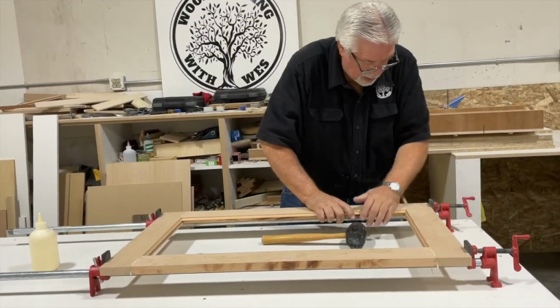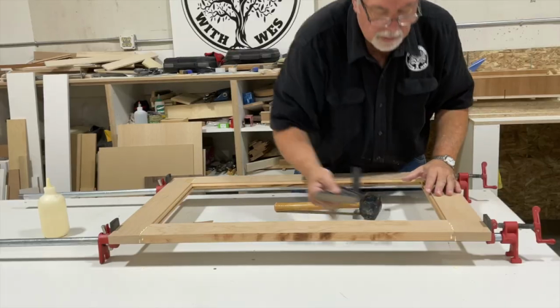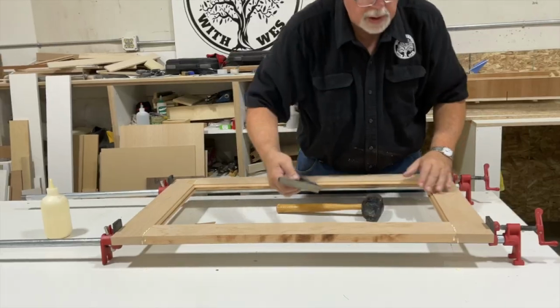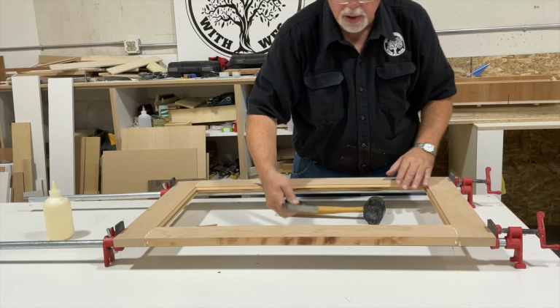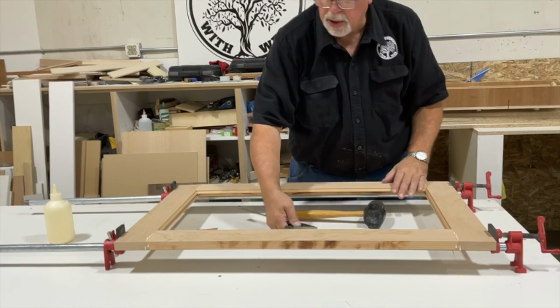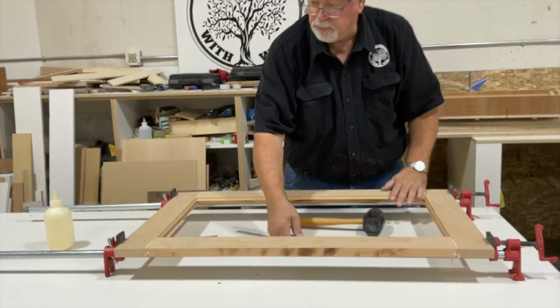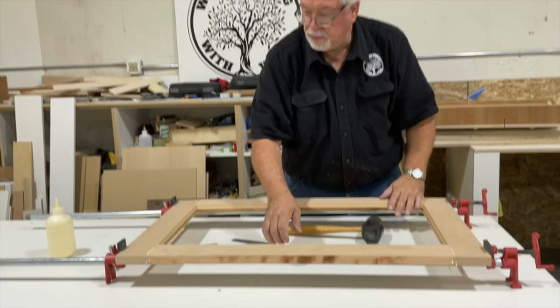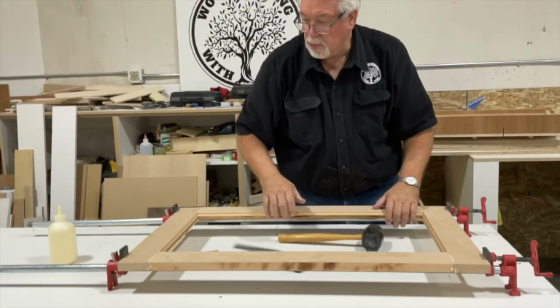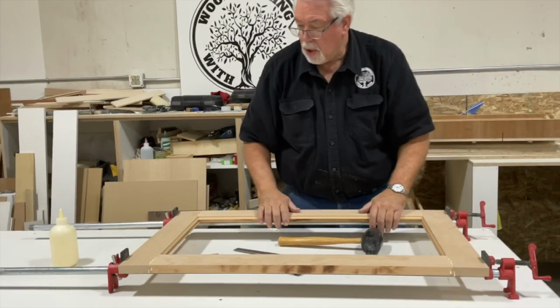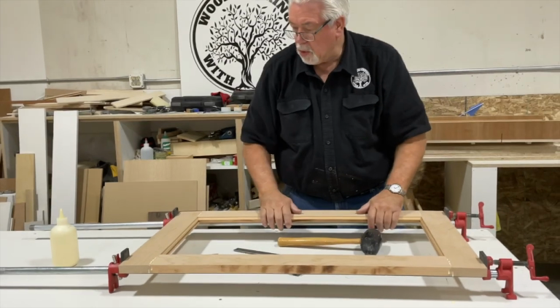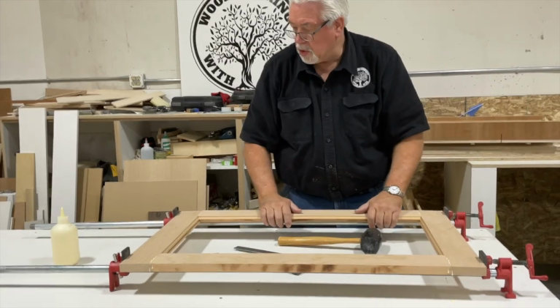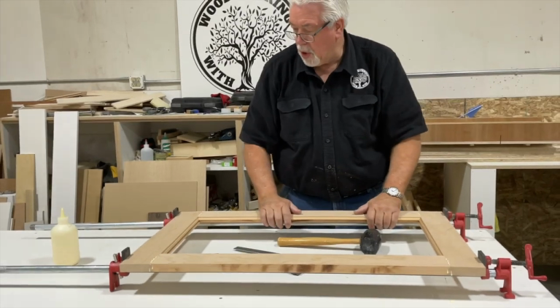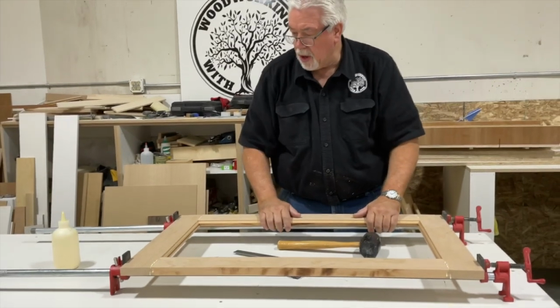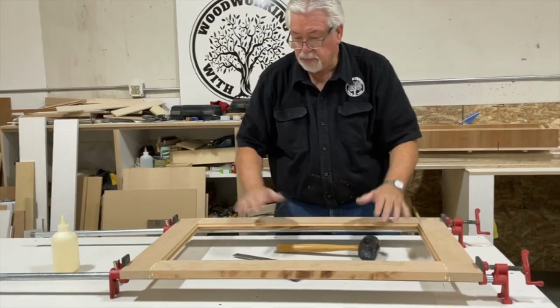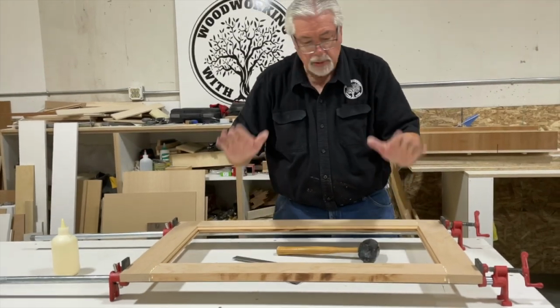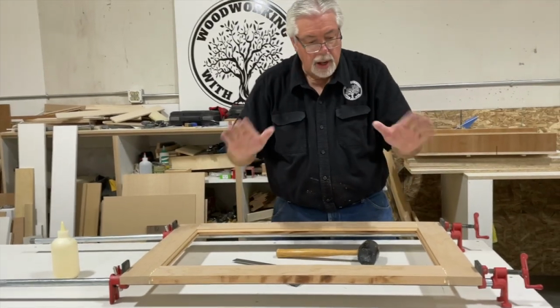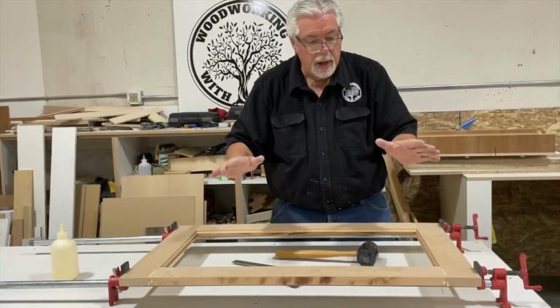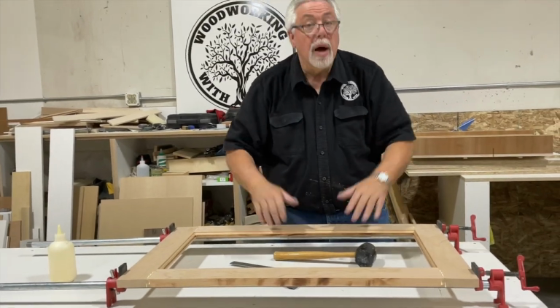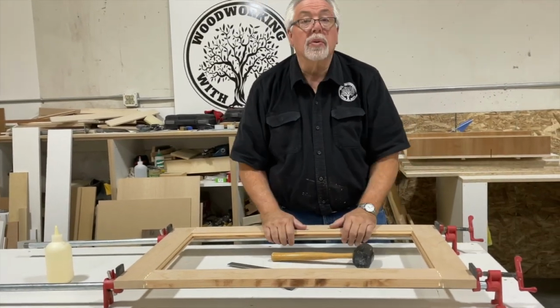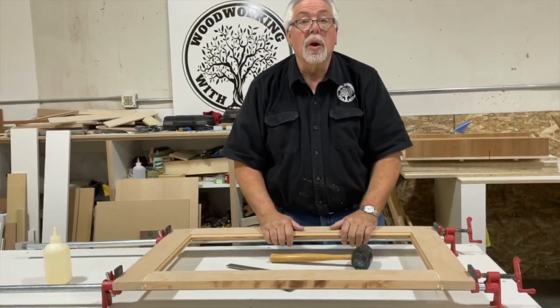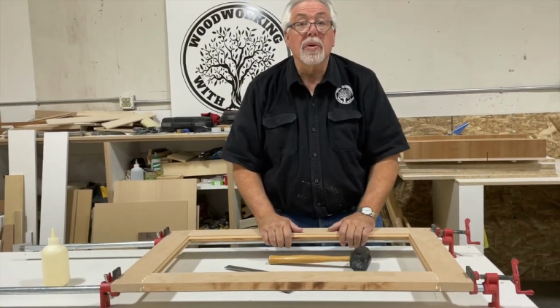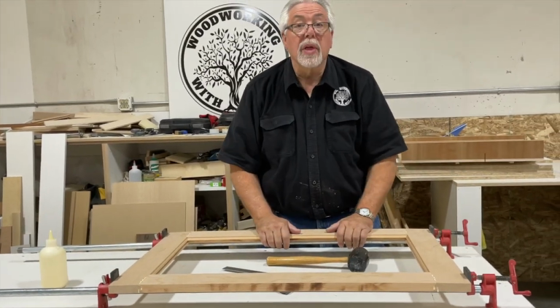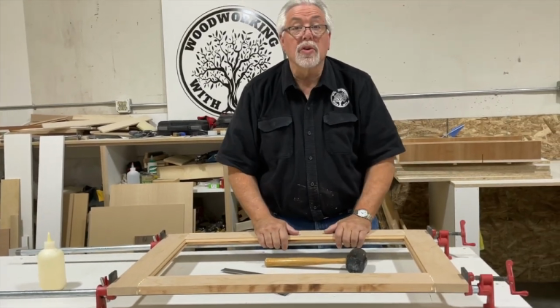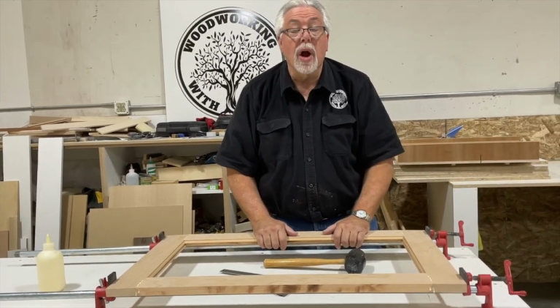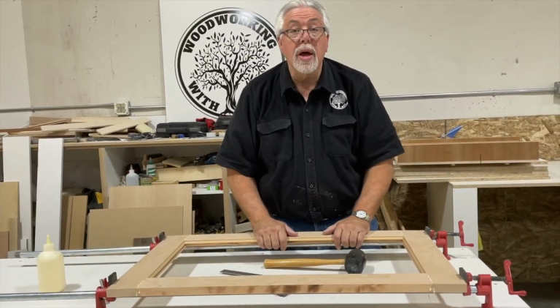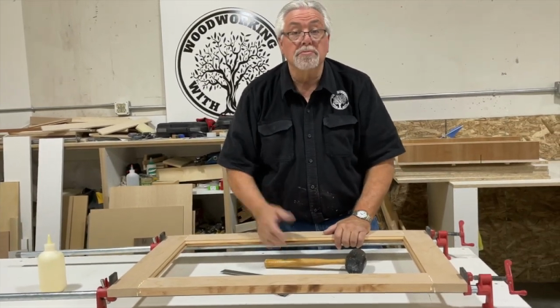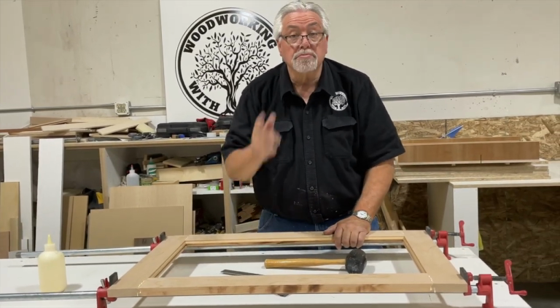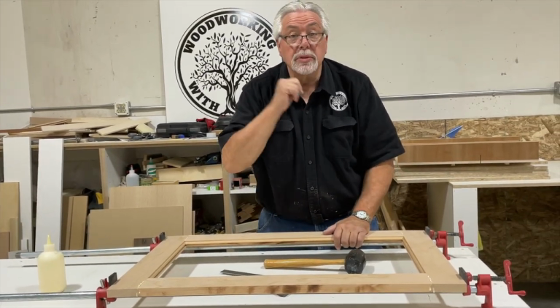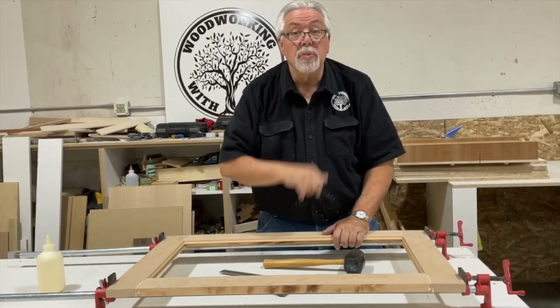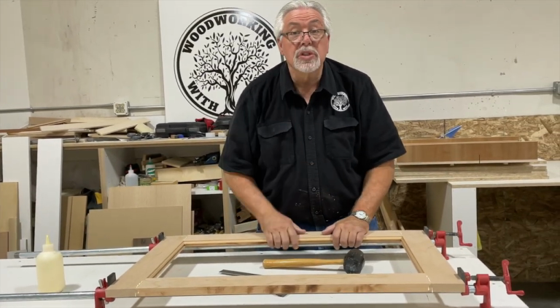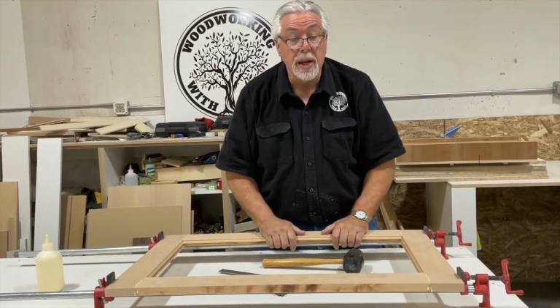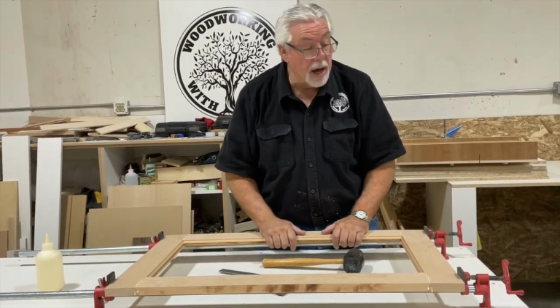Very good — we're square. Now we've got to wait for that to dry, then we sand out.